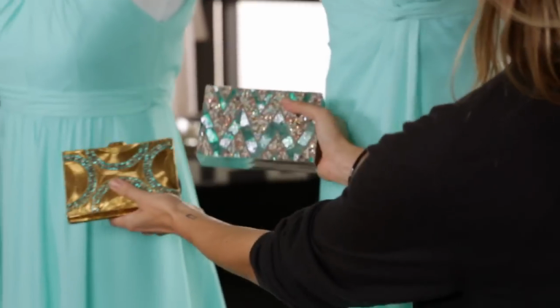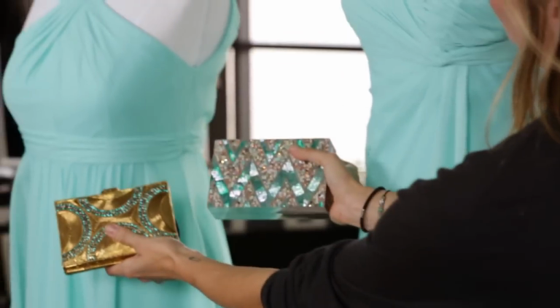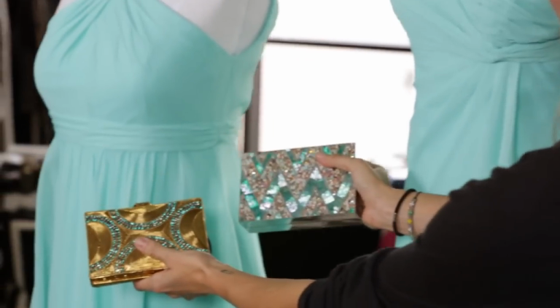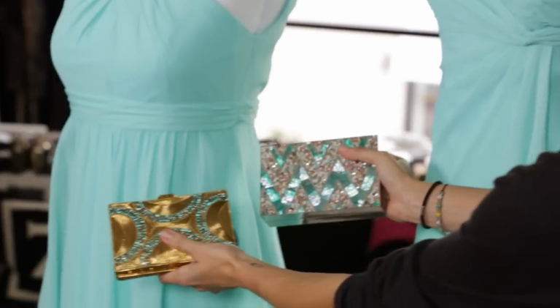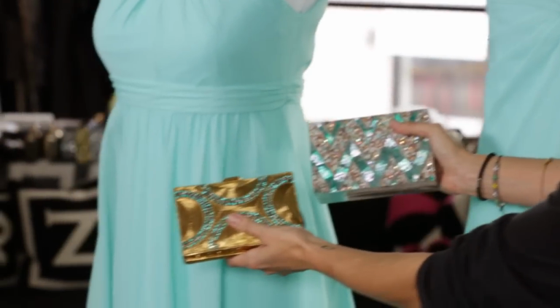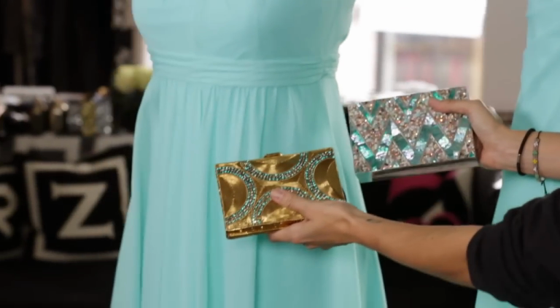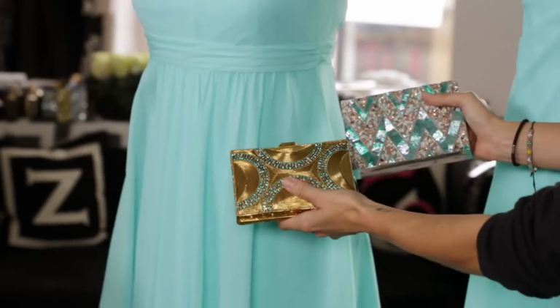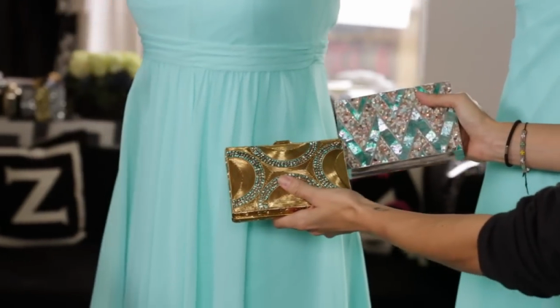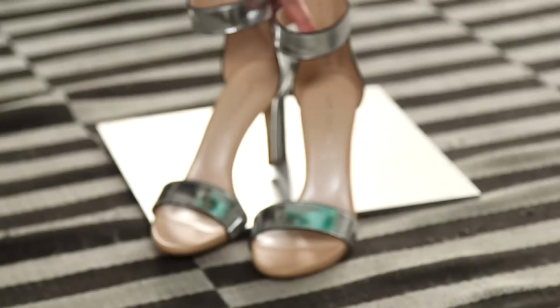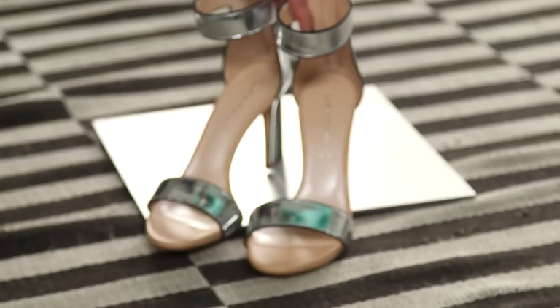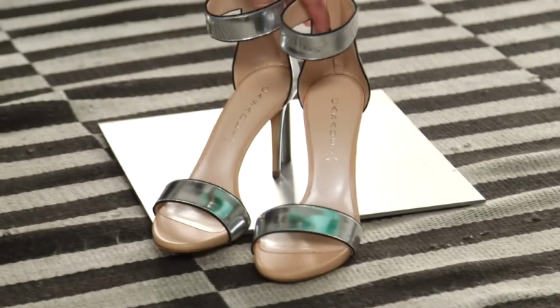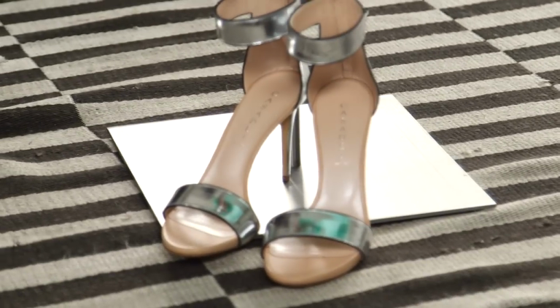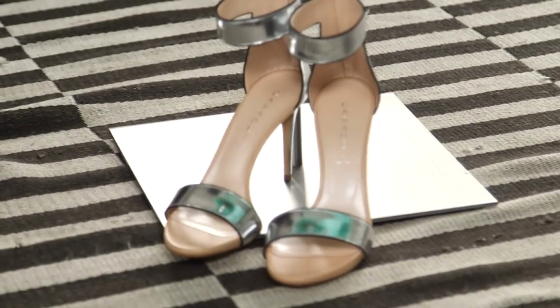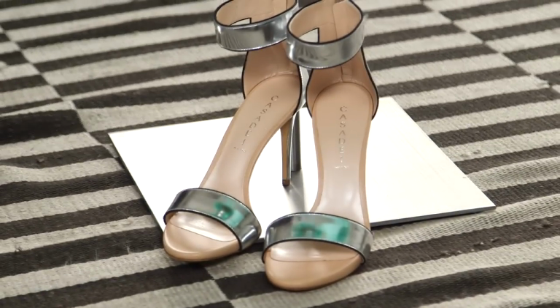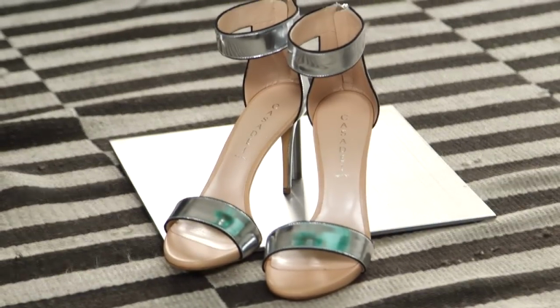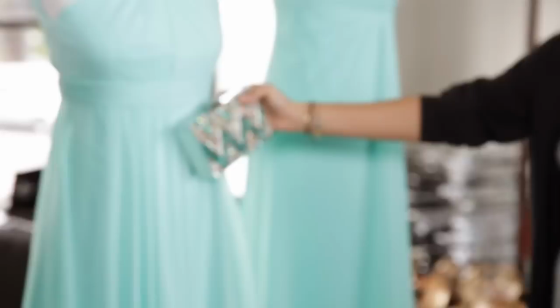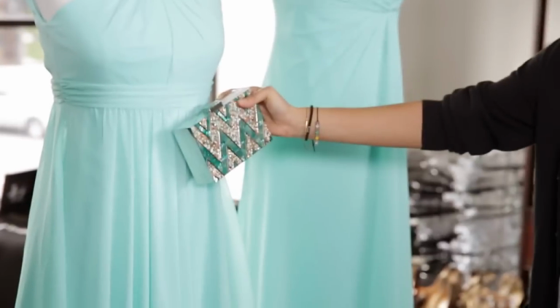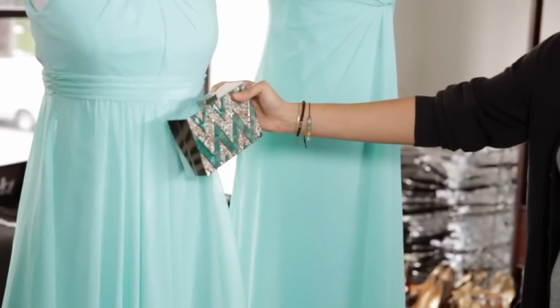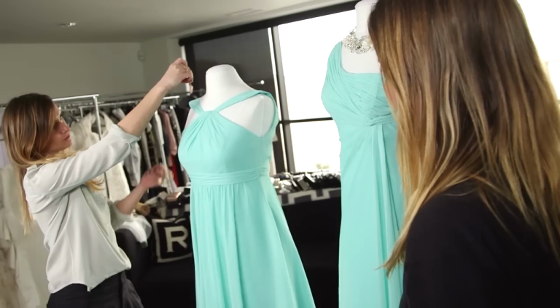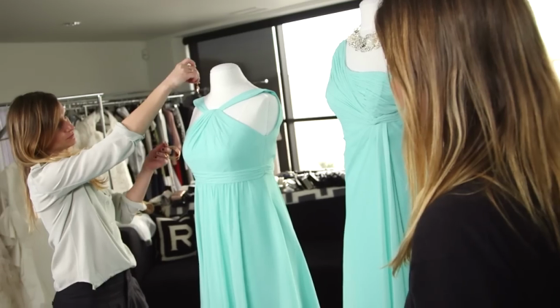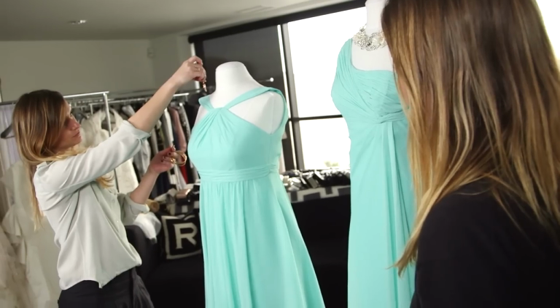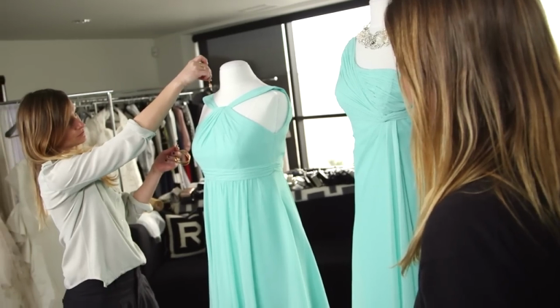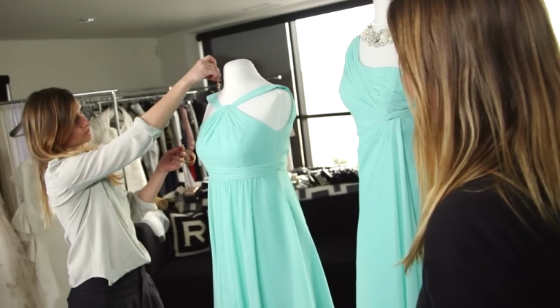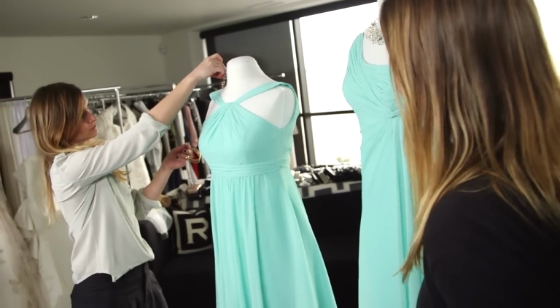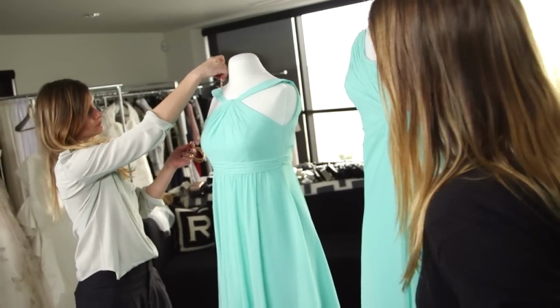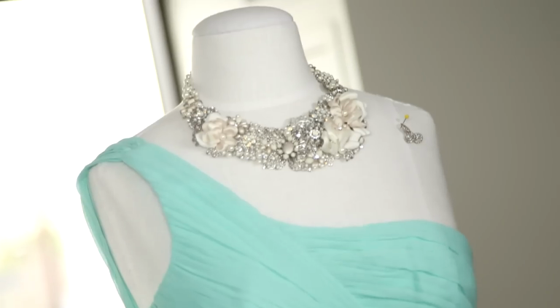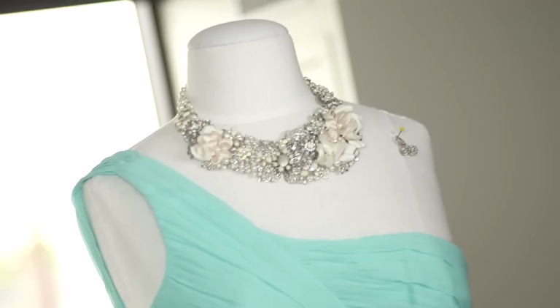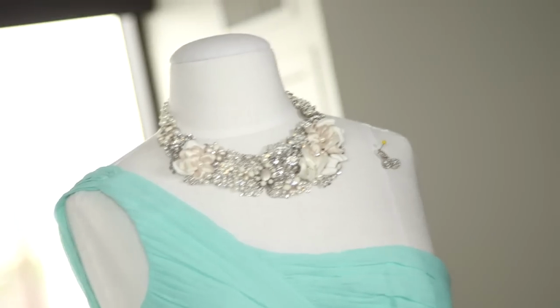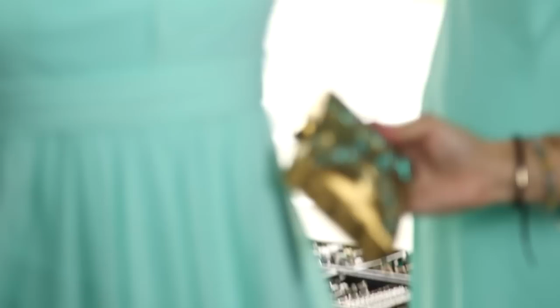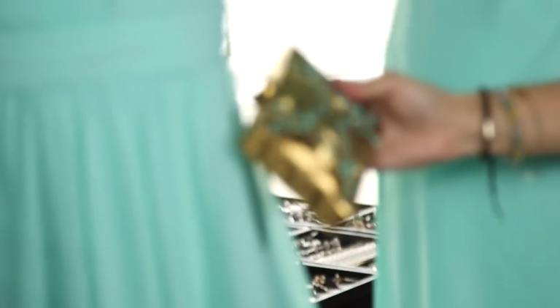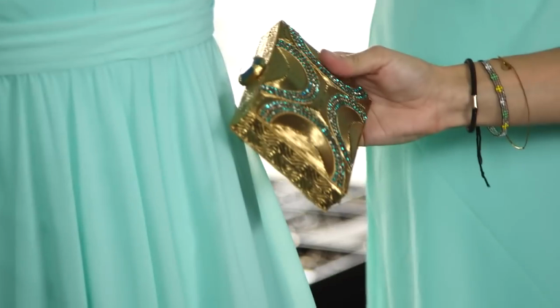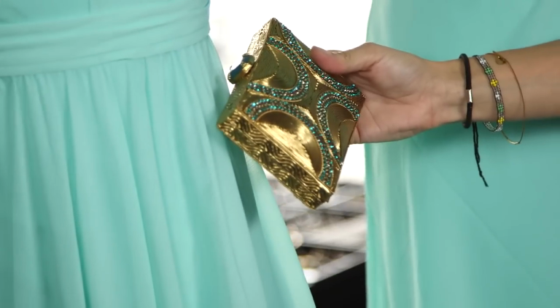Style the bridal party with fun clutches and high-shine heels for a high-fashion take on traditional wedding party add-ons. Those glam extras make great gifts as well.